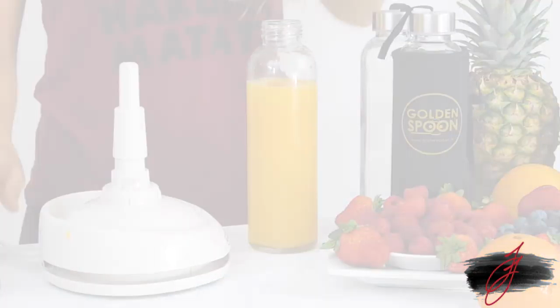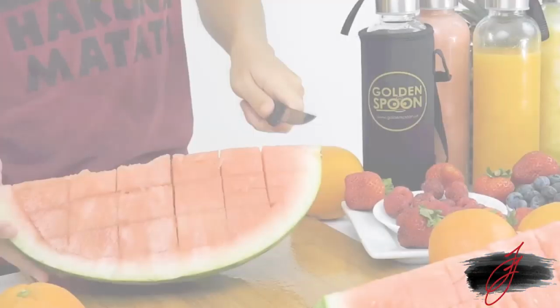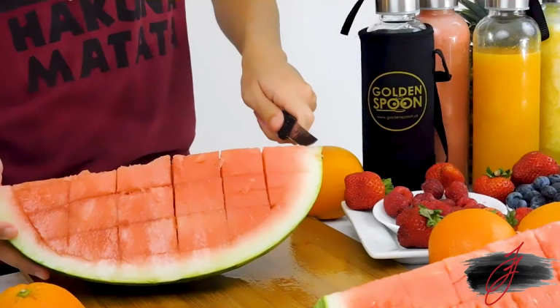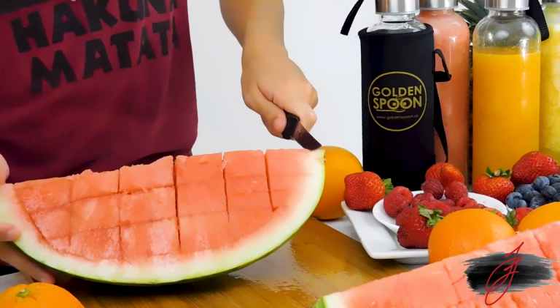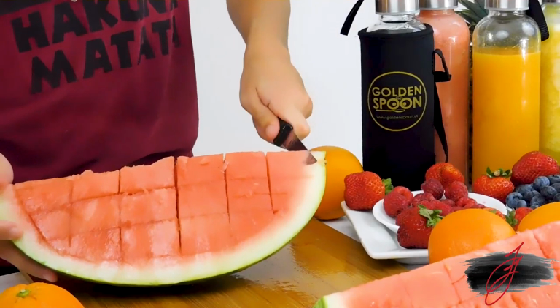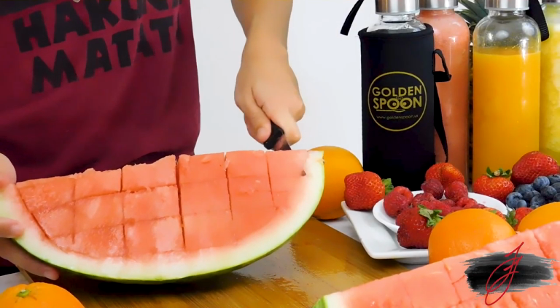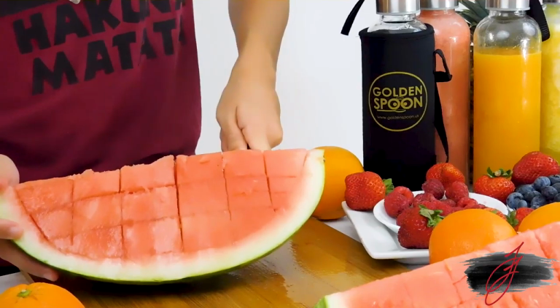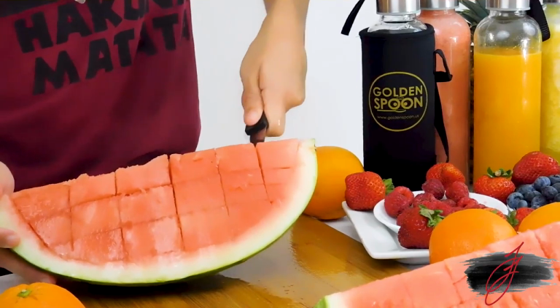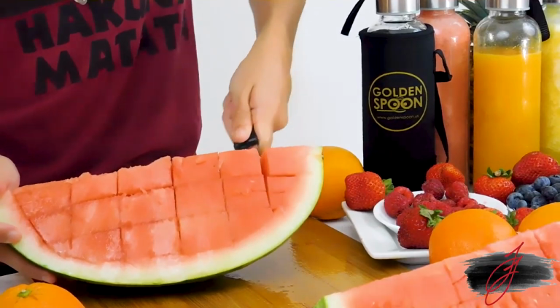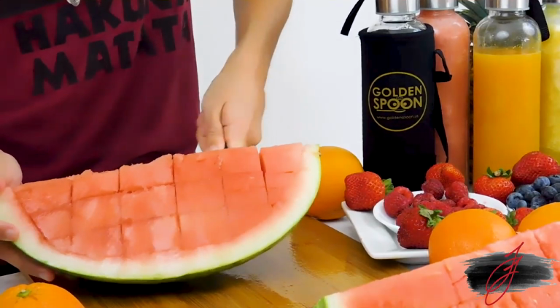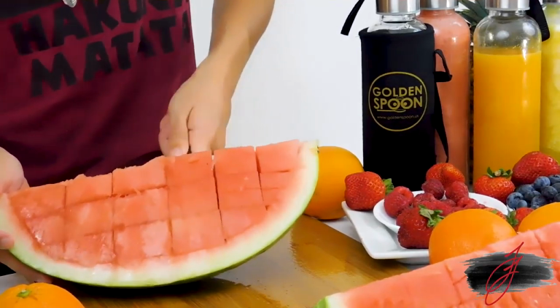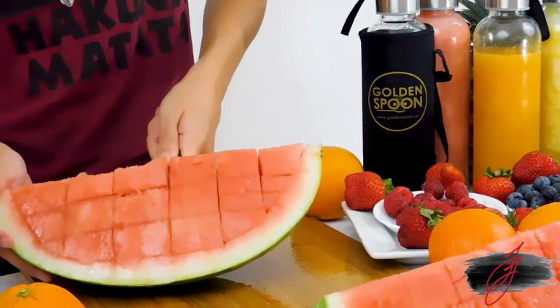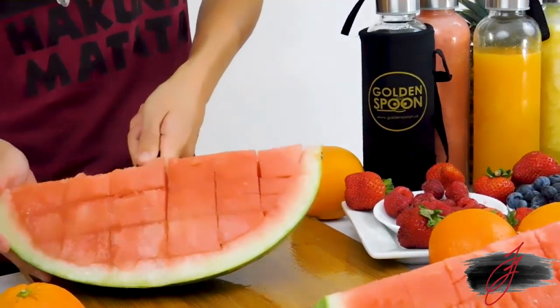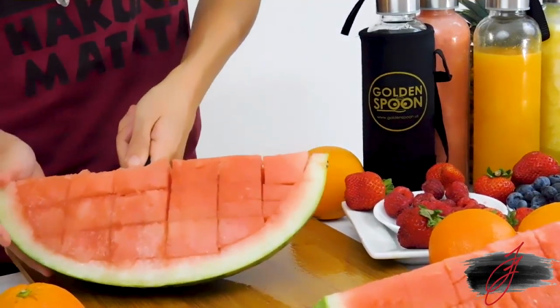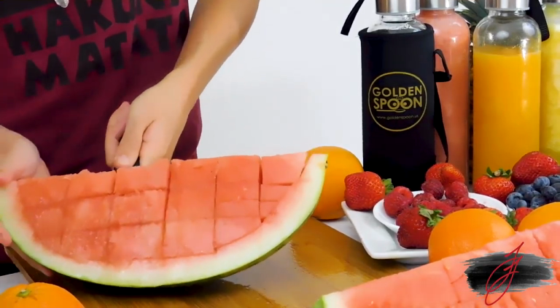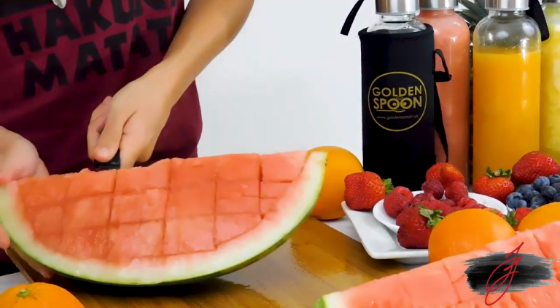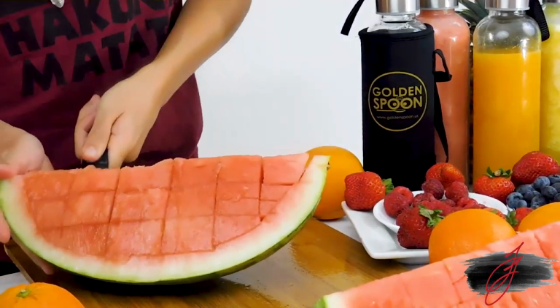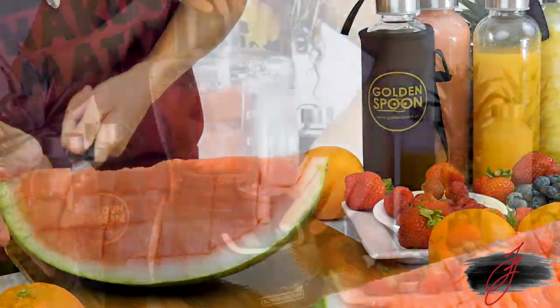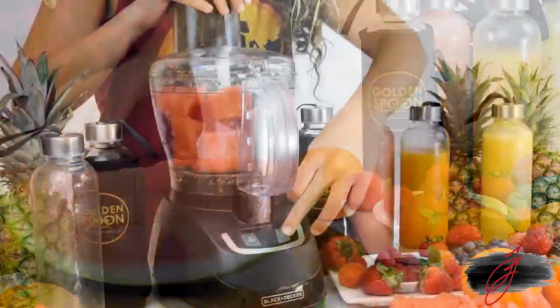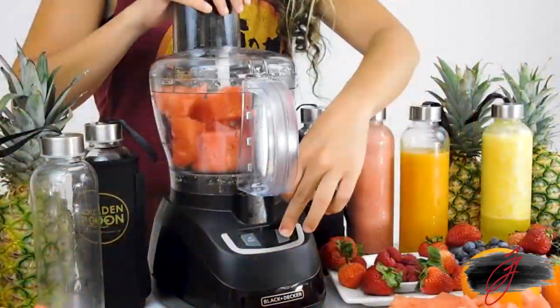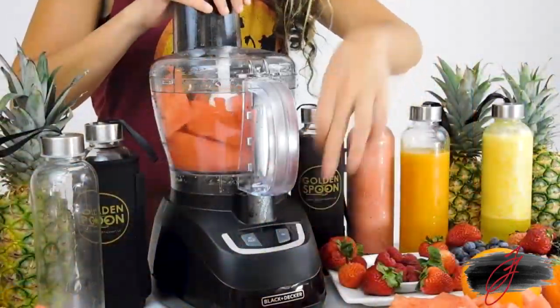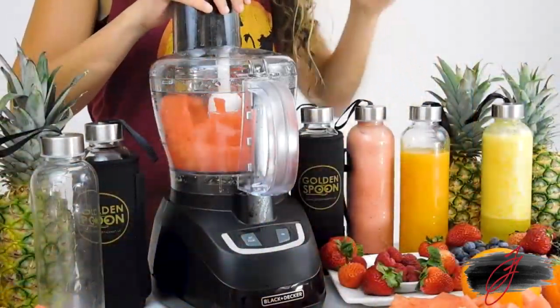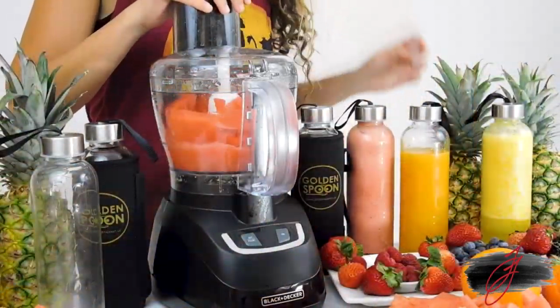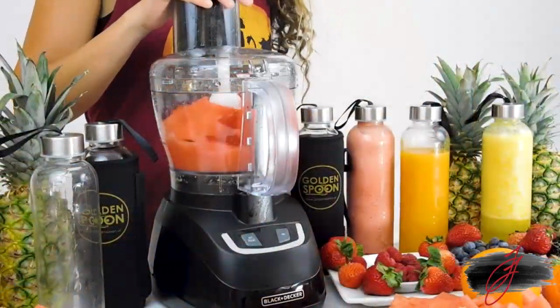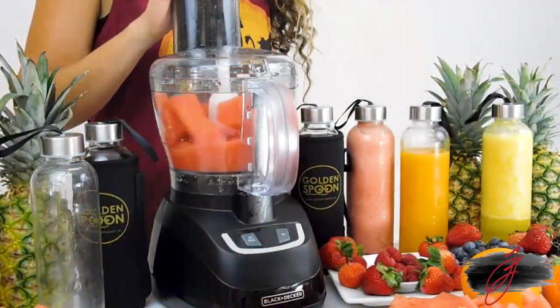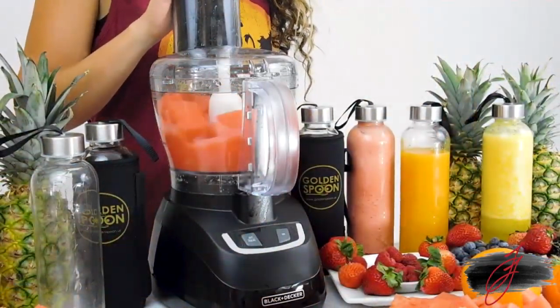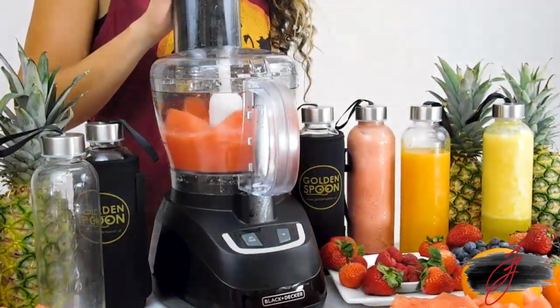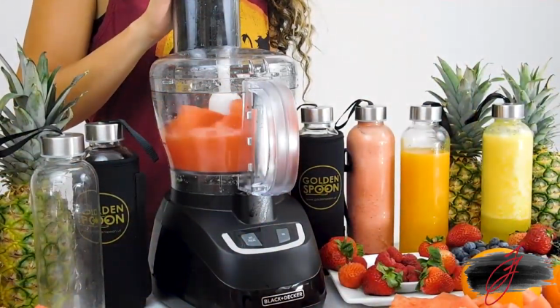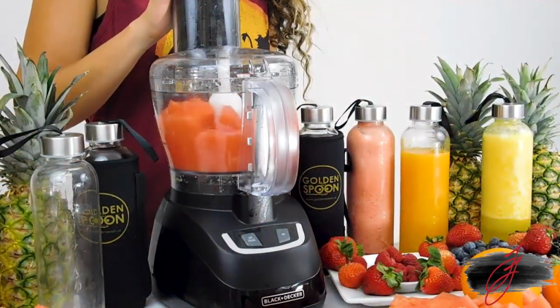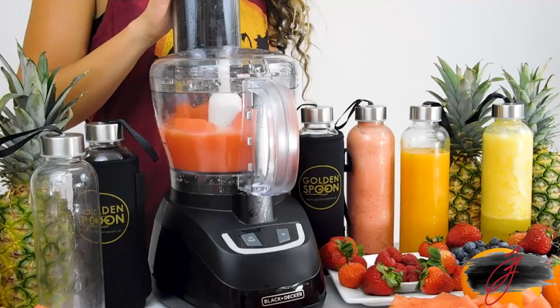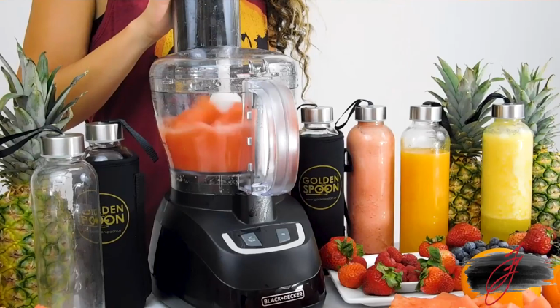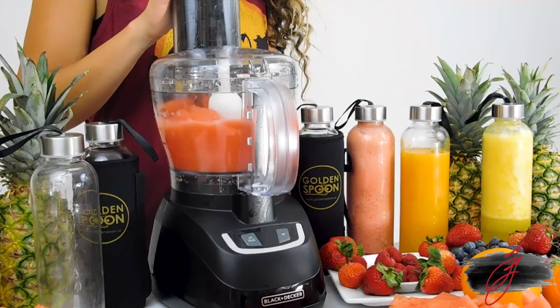Watermelon juice is easier than pie. Just cut up the watermelon and add the pieces to a blender. You can add a few strawberries for some extra flavor.